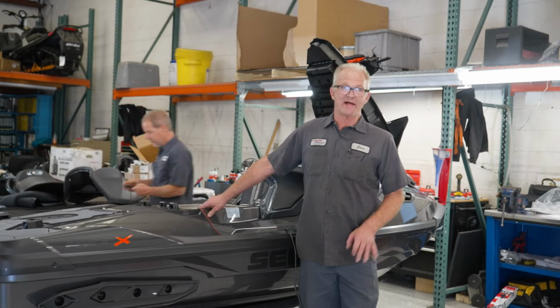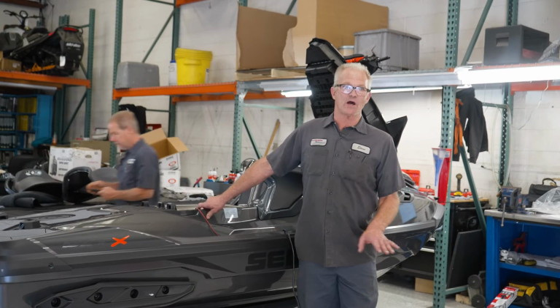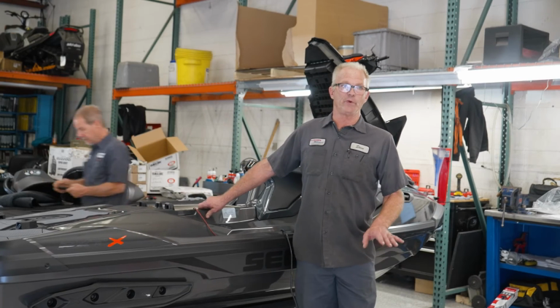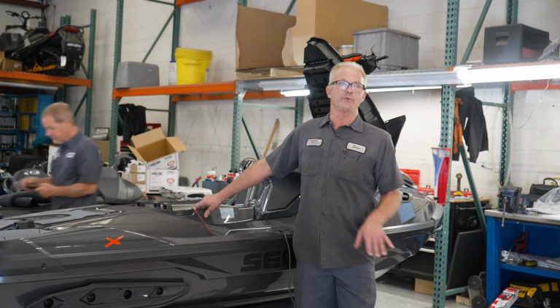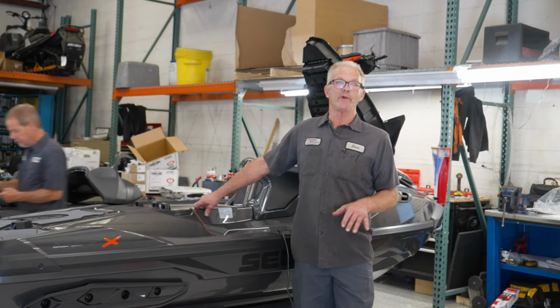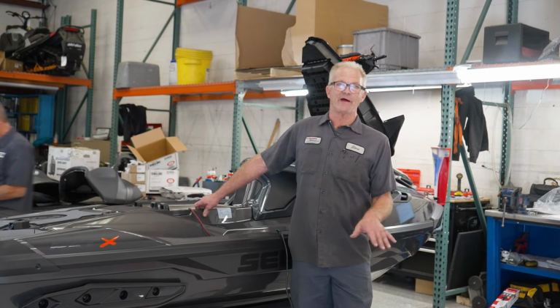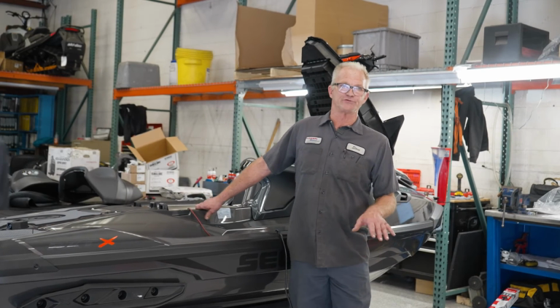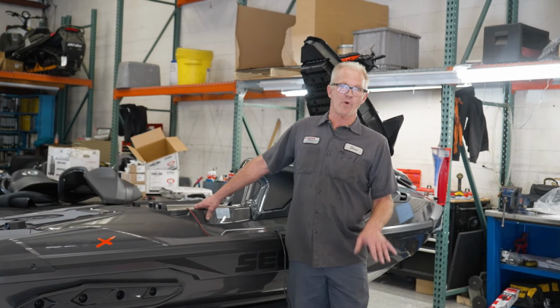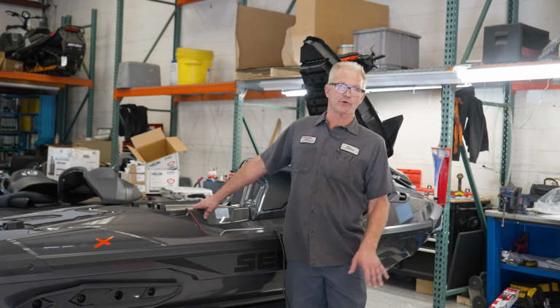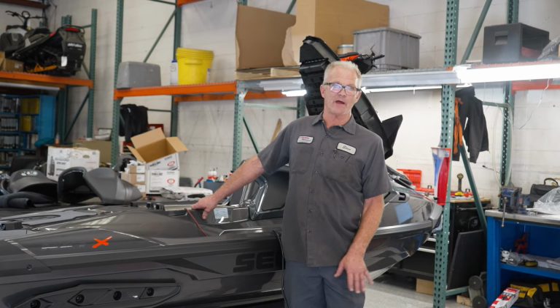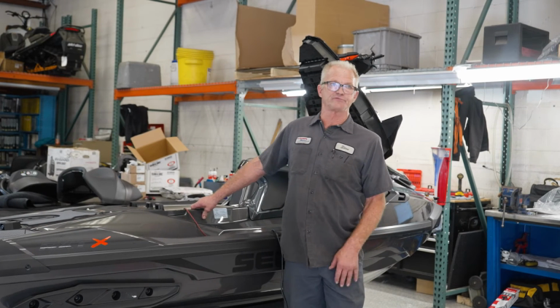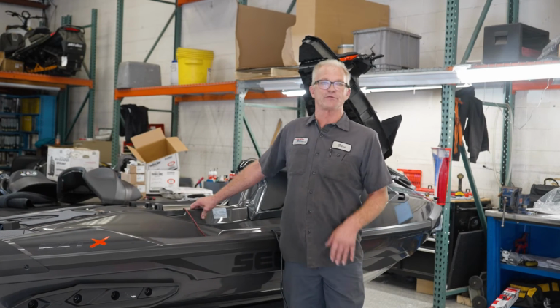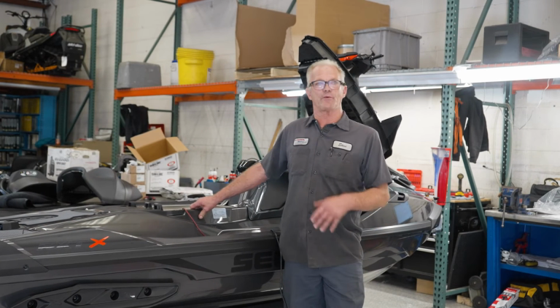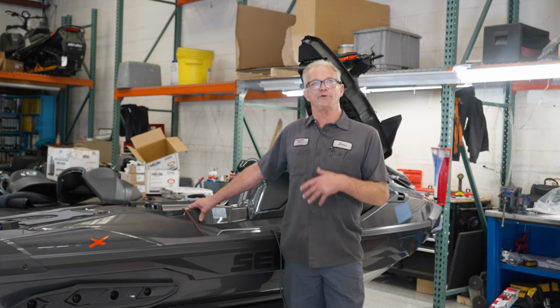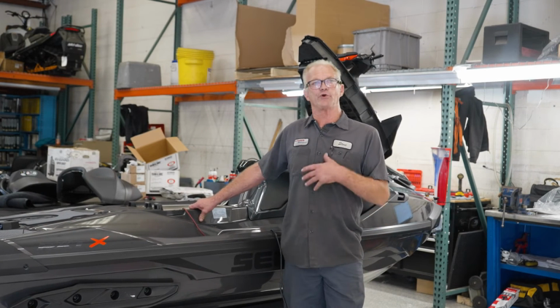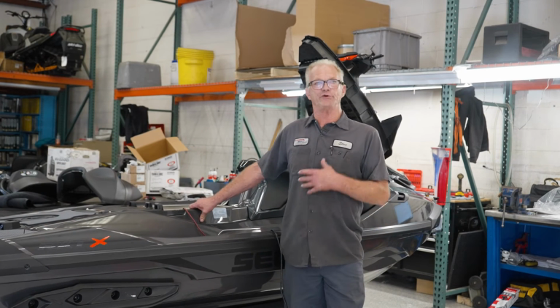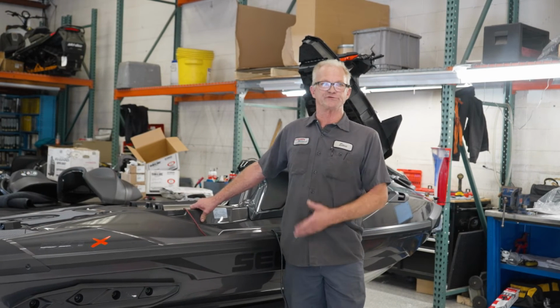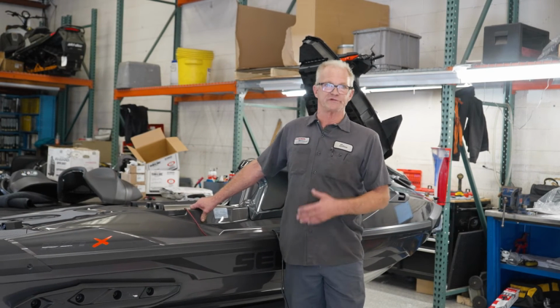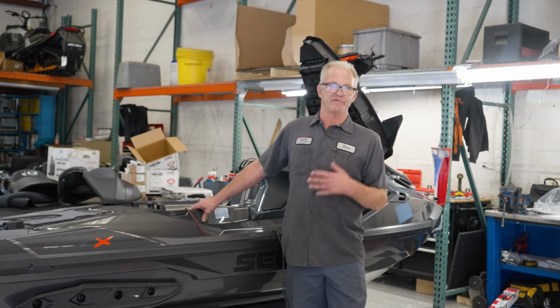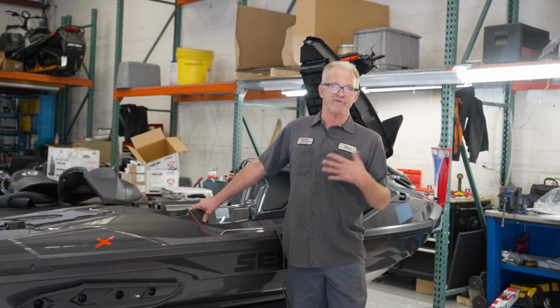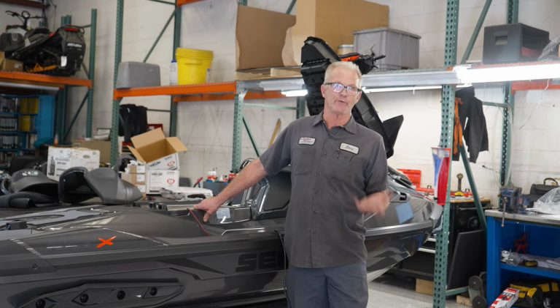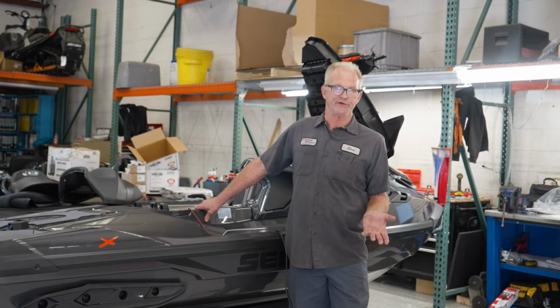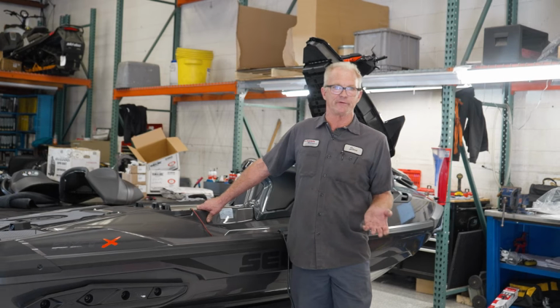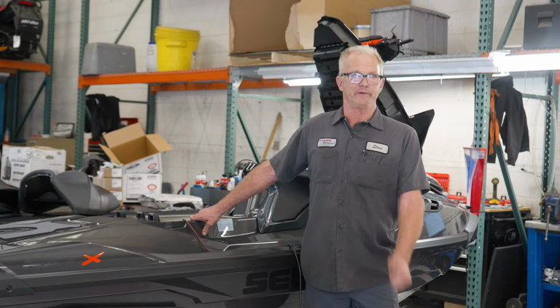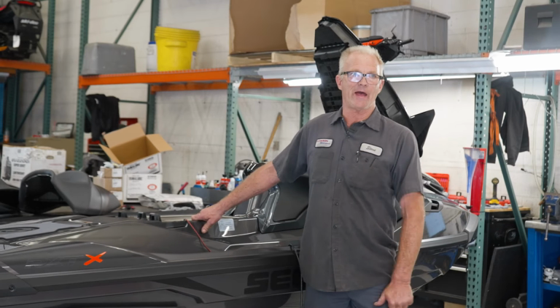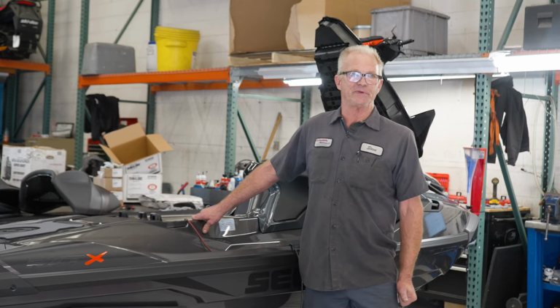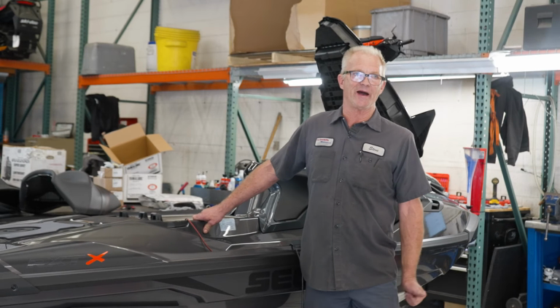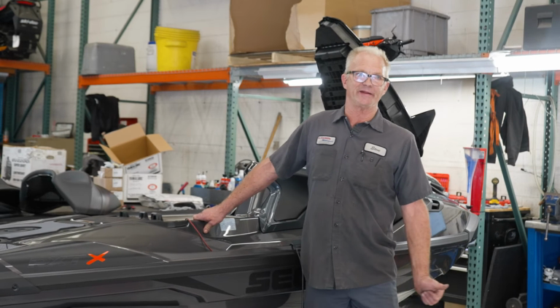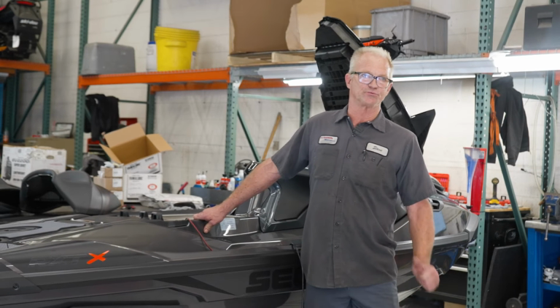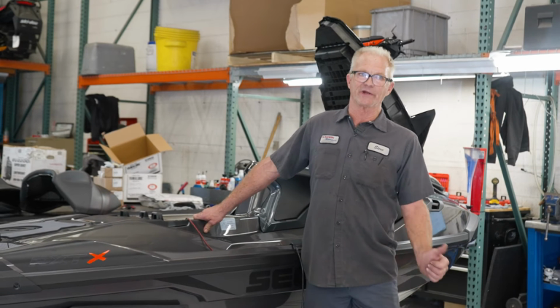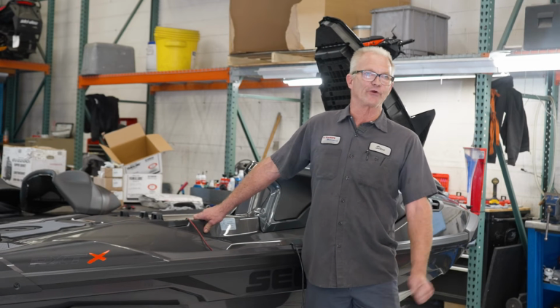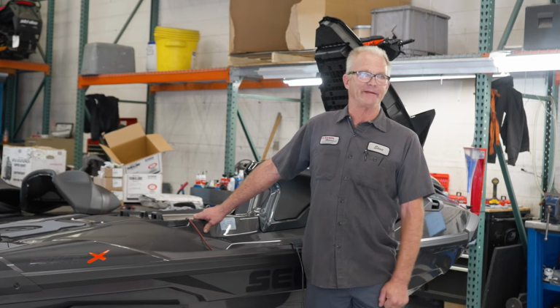That's how we would winterize your watercraft, so that when you go to use it the following season, it's working great.